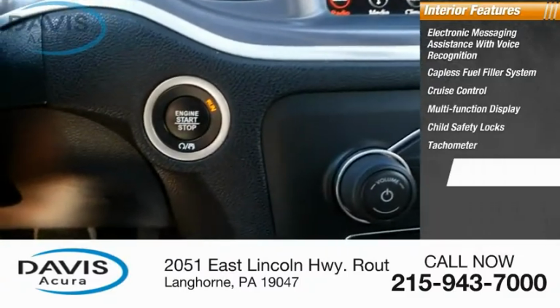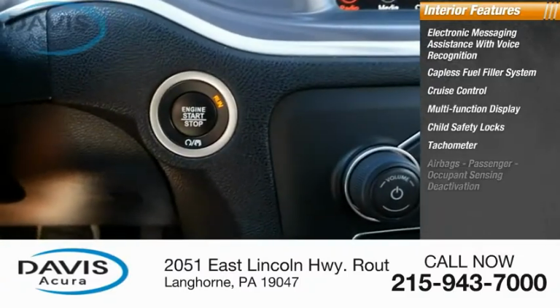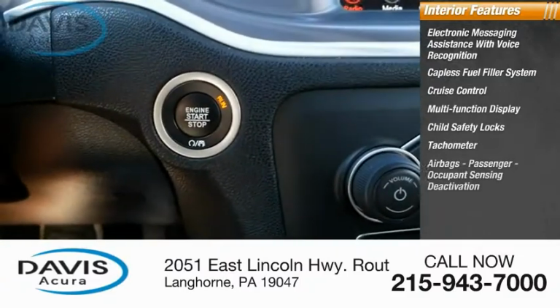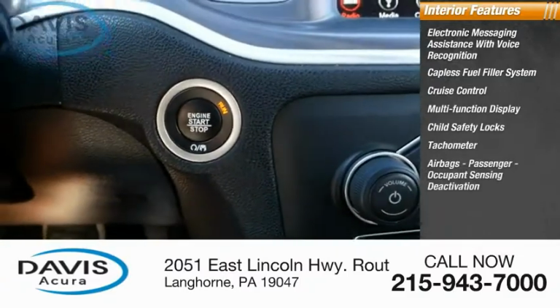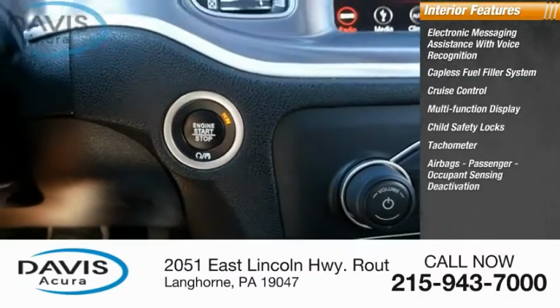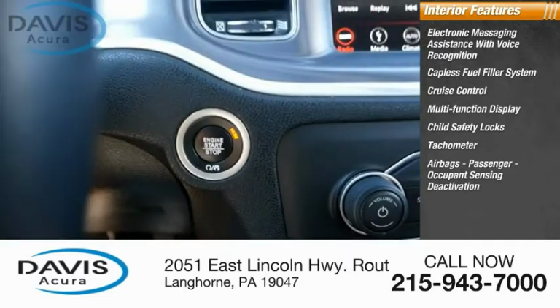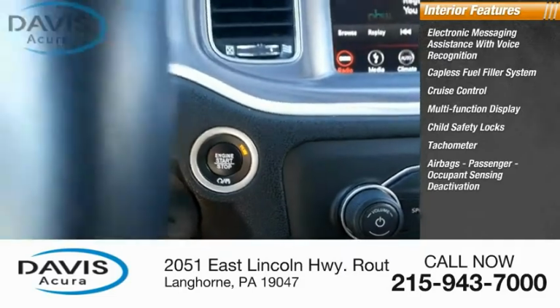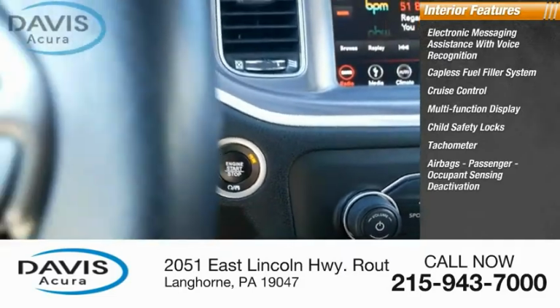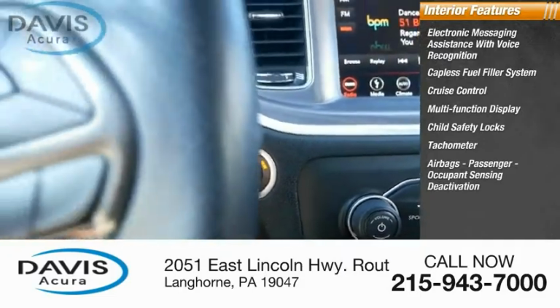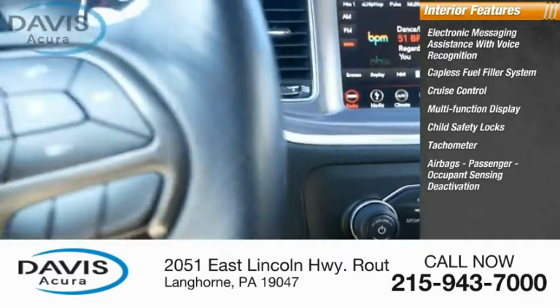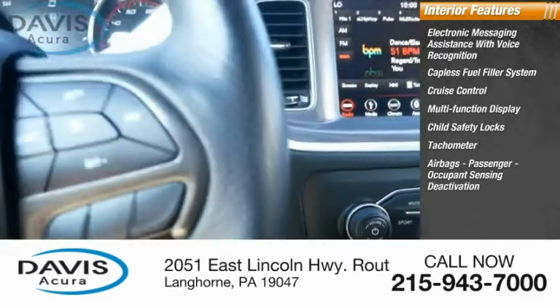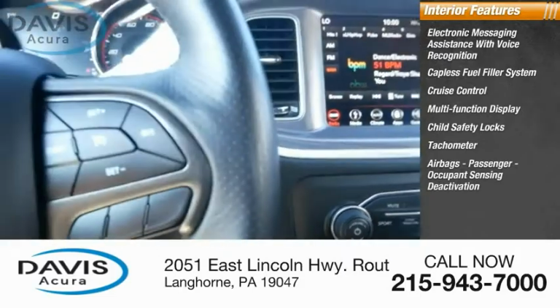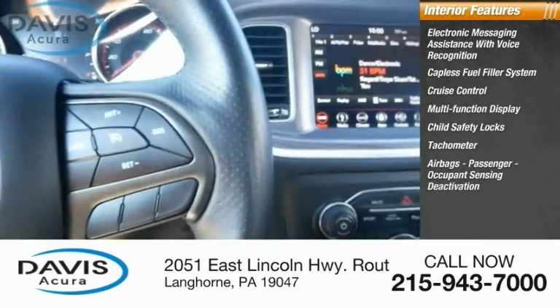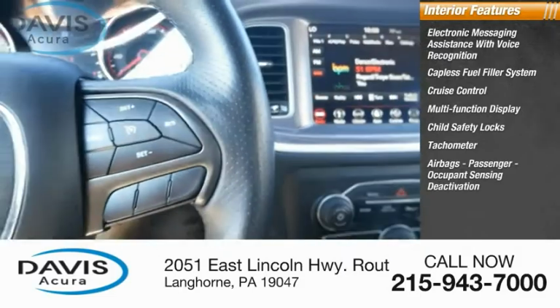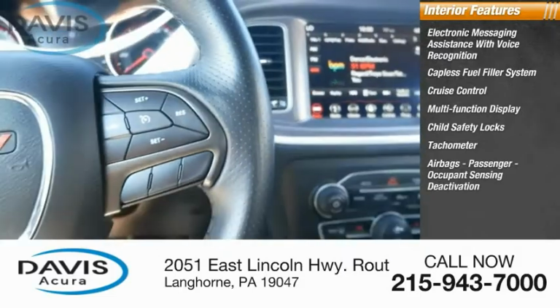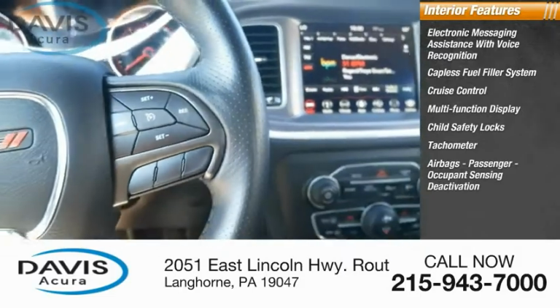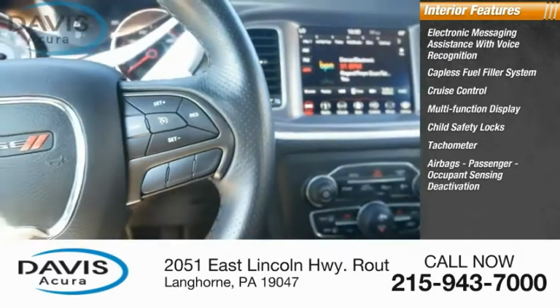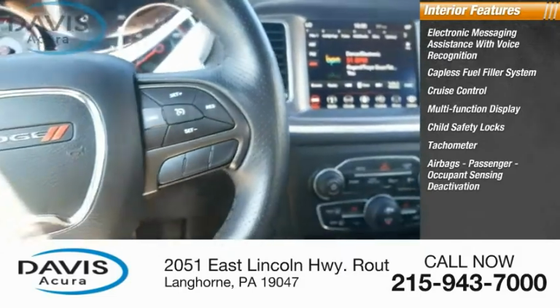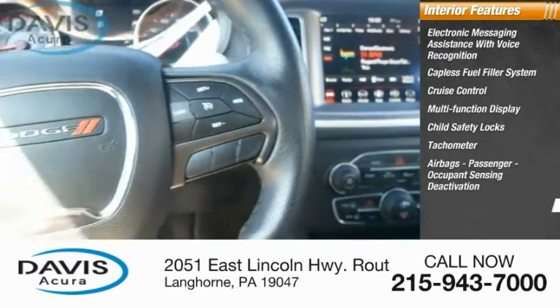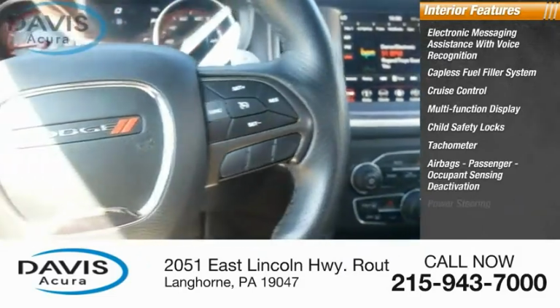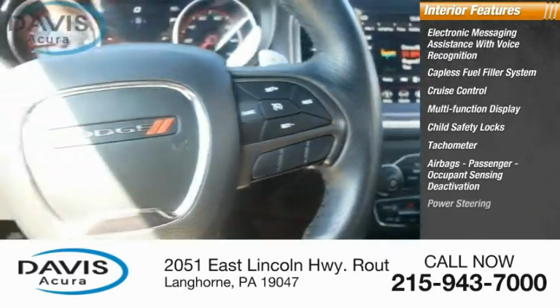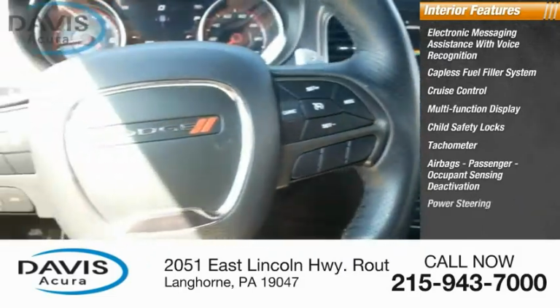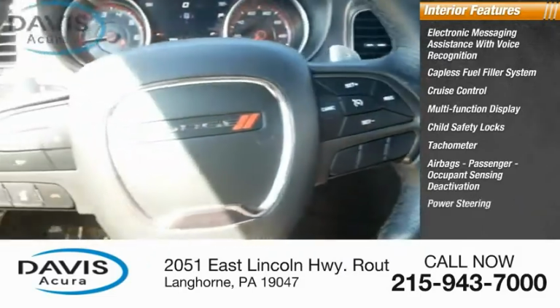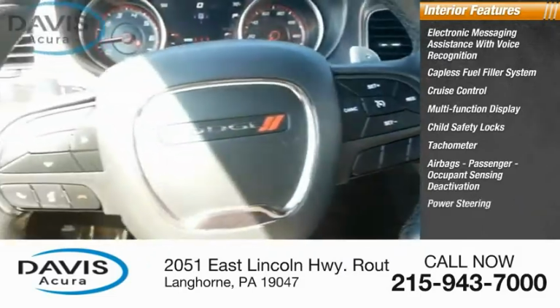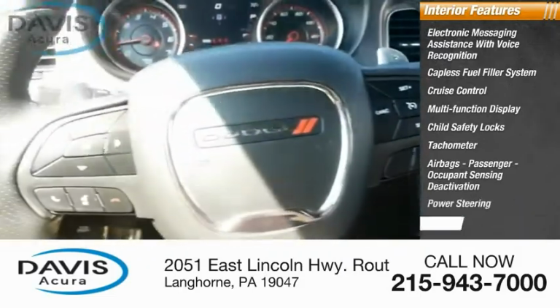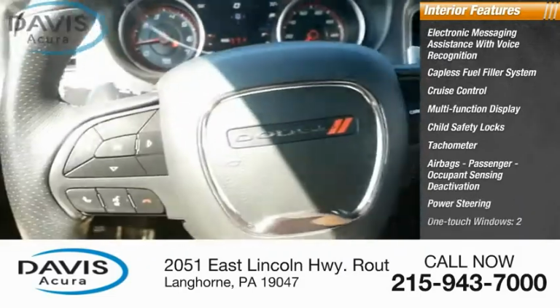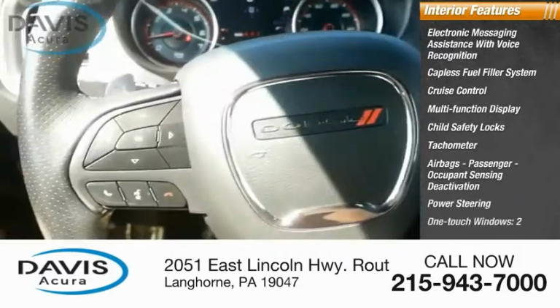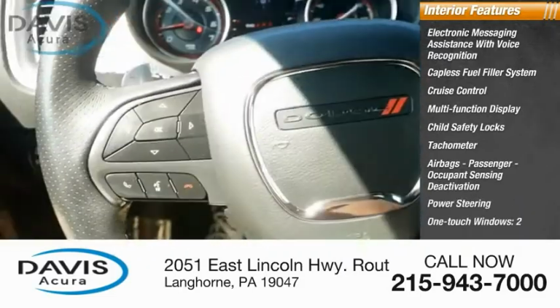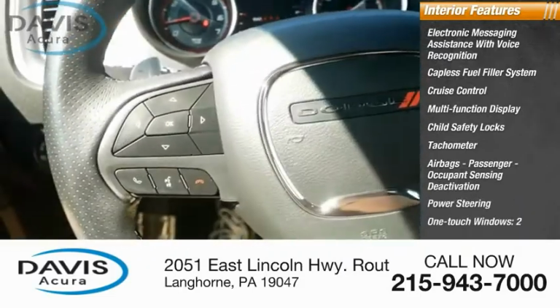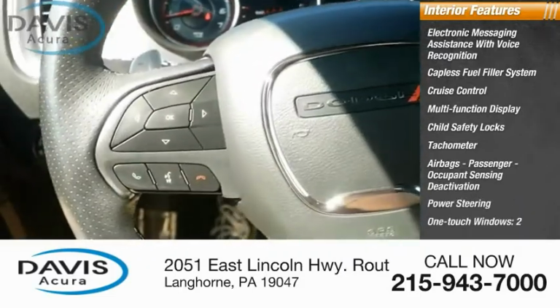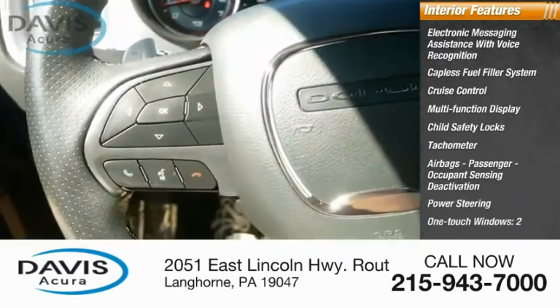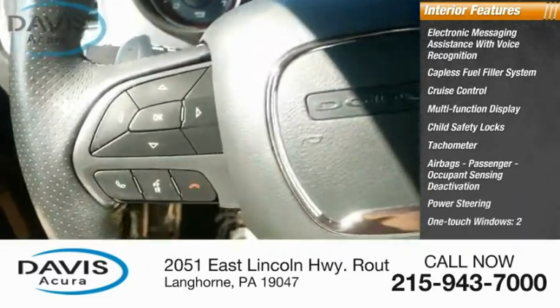Airbags, passenger occupant sensing deactivation, power steering, and one-touch windows — two.